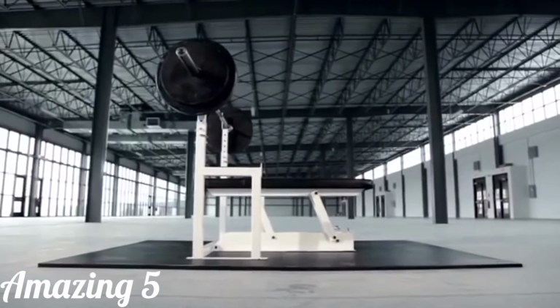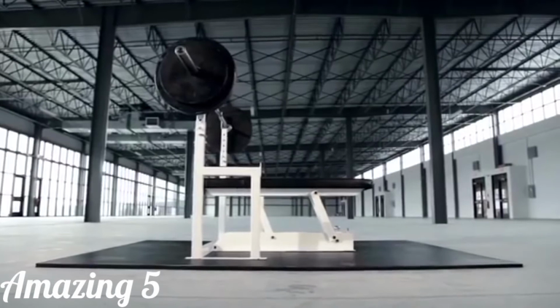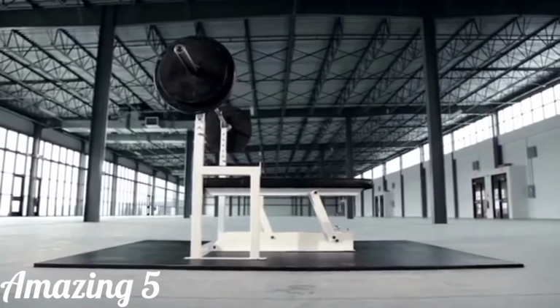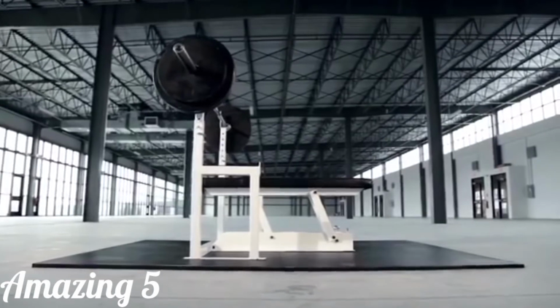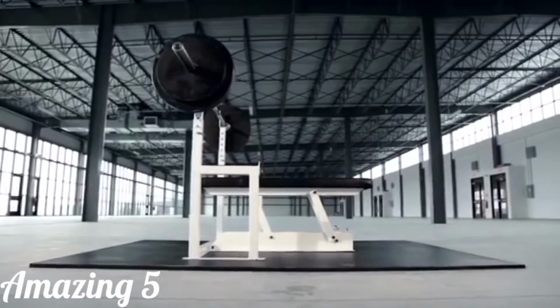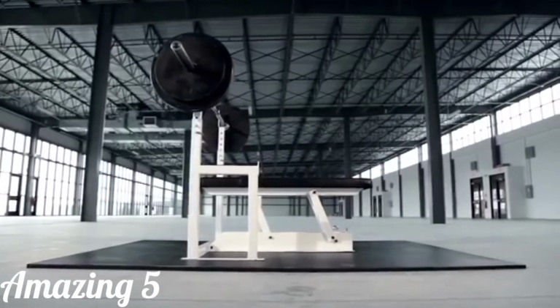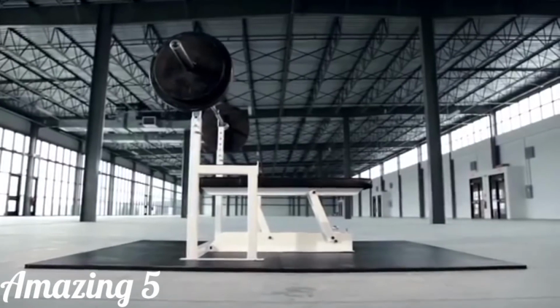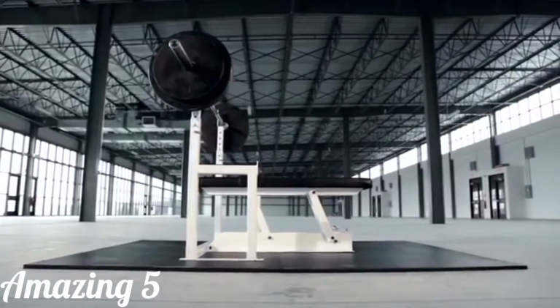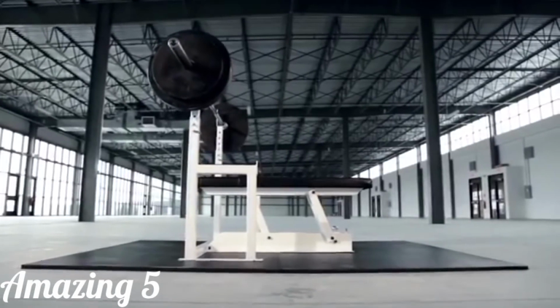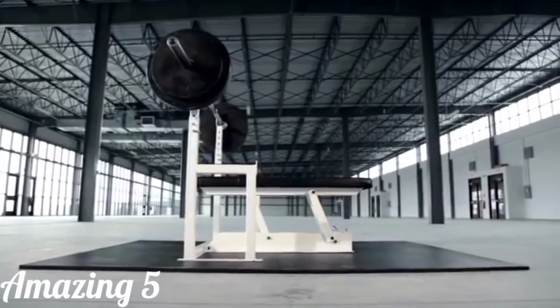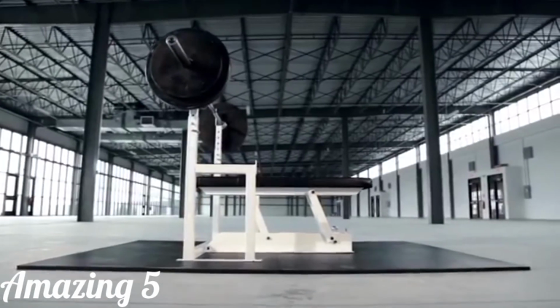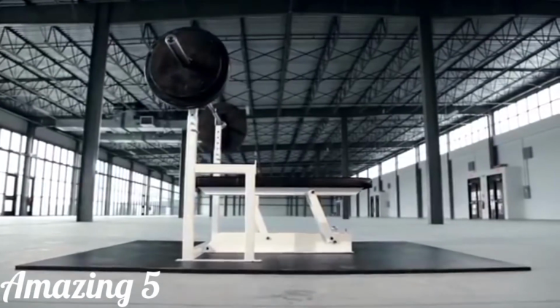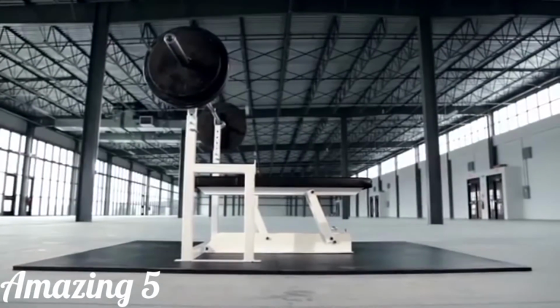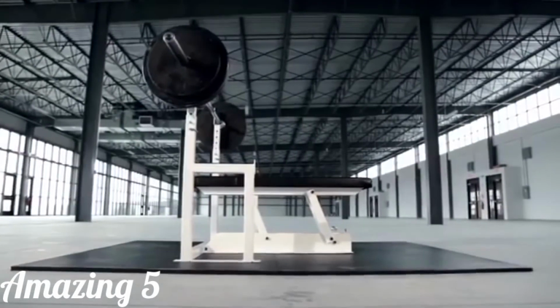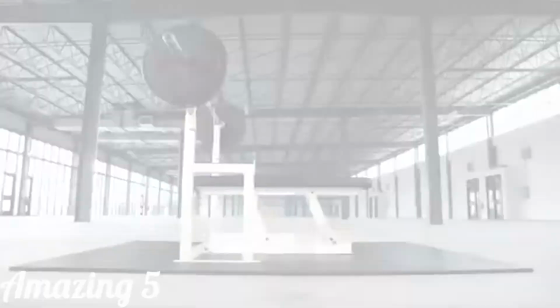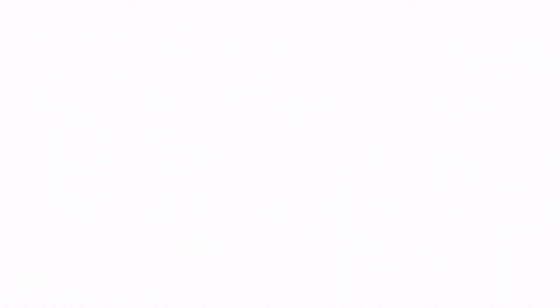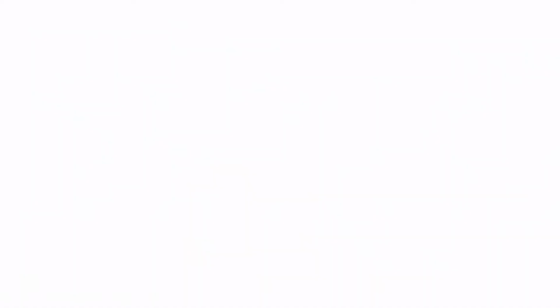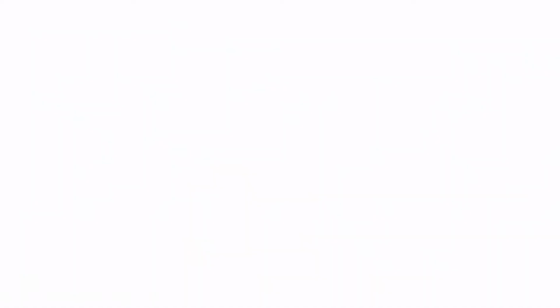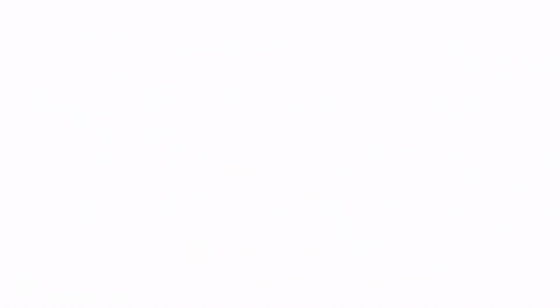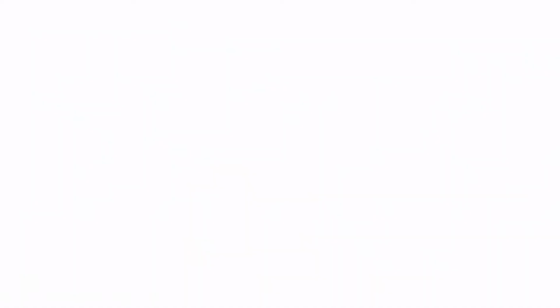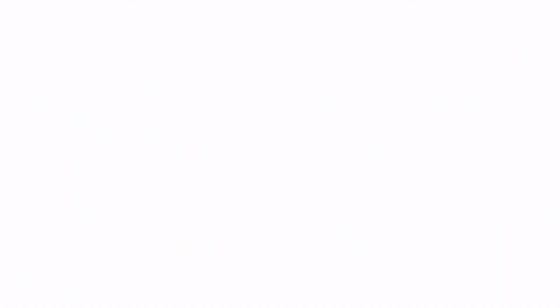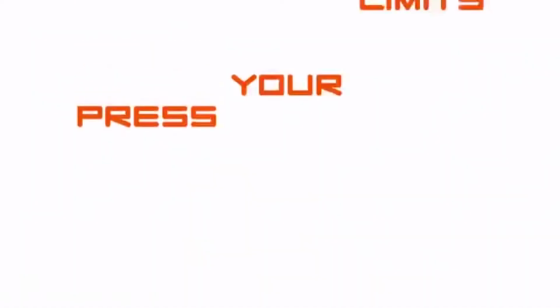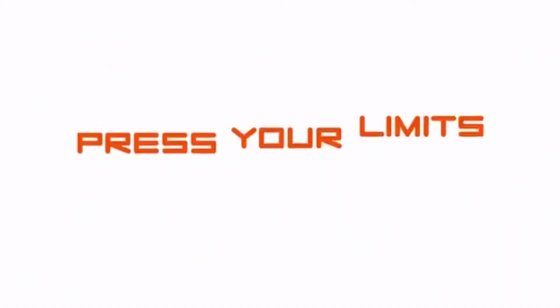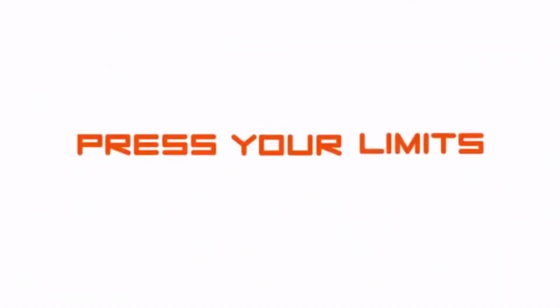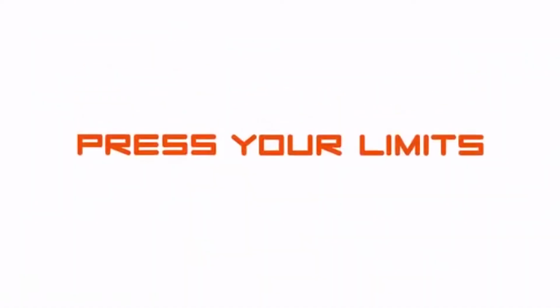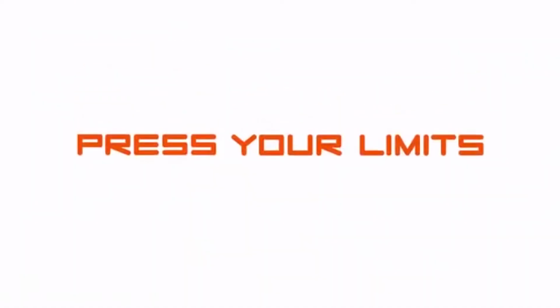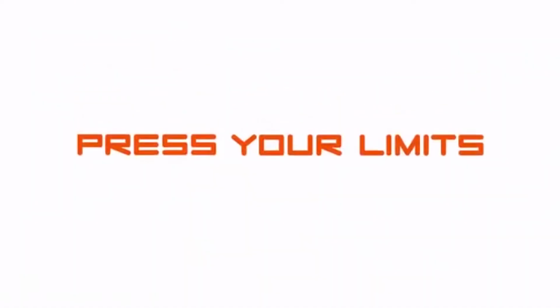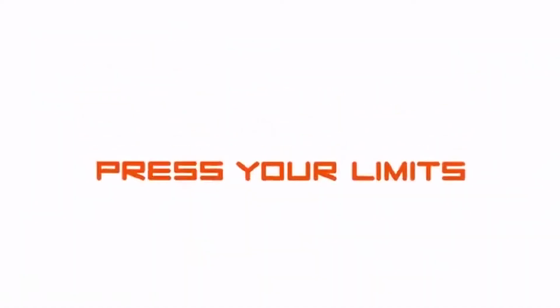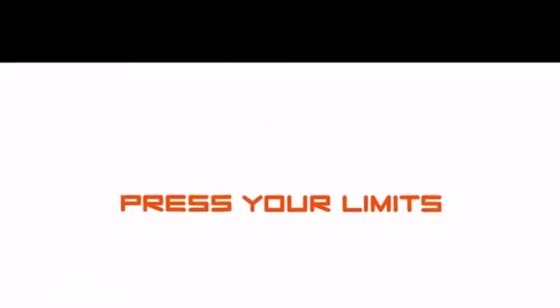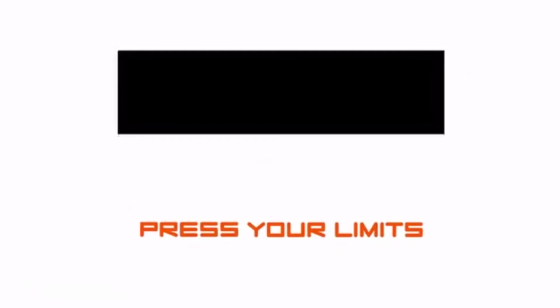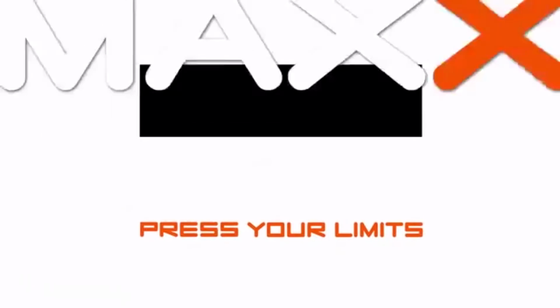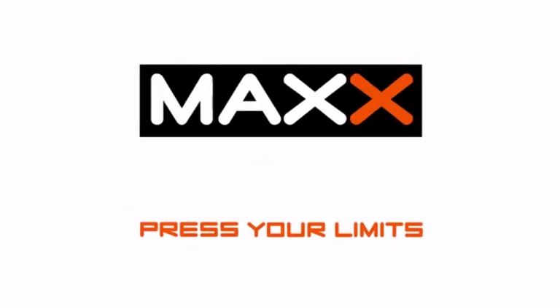By backing this Kickstarter campaign, you can continue to press yourself to the limits with the help of a Max Bench.